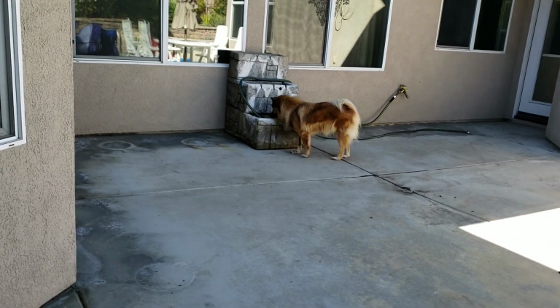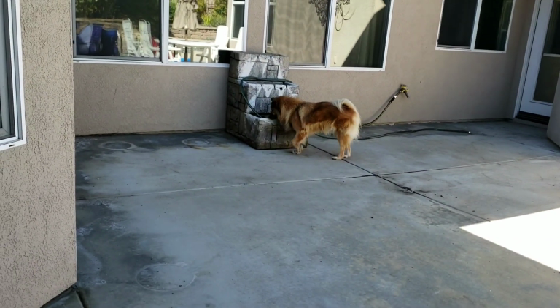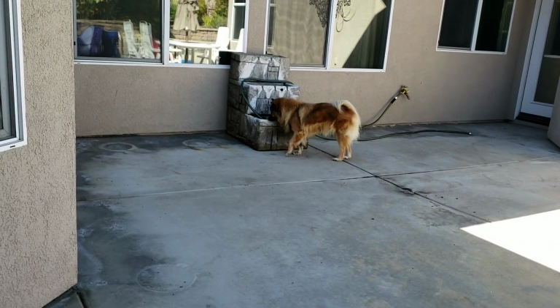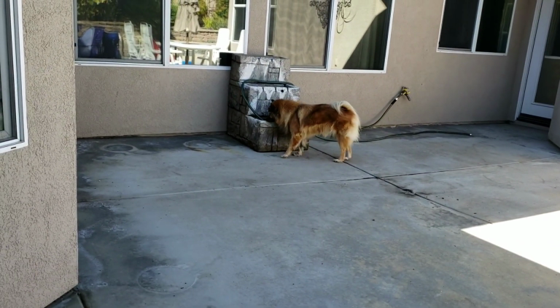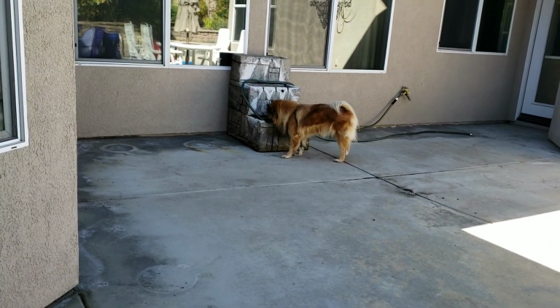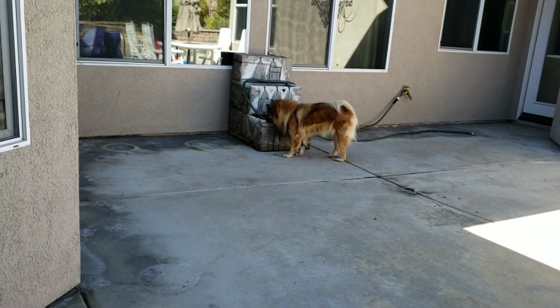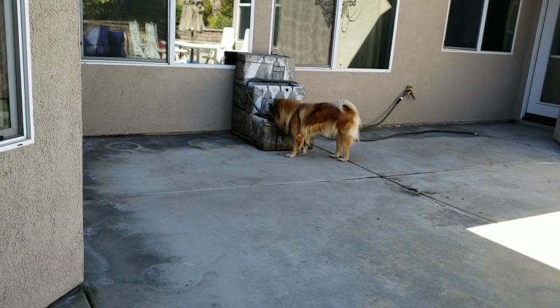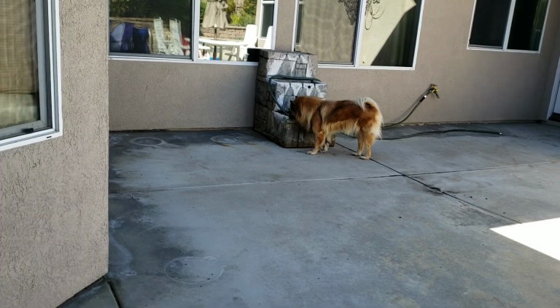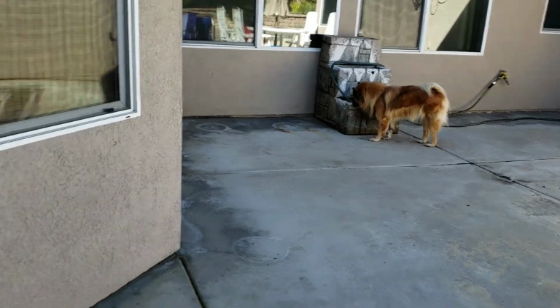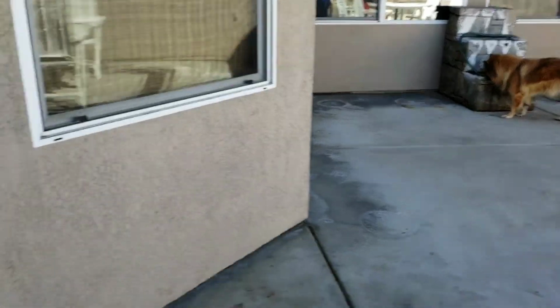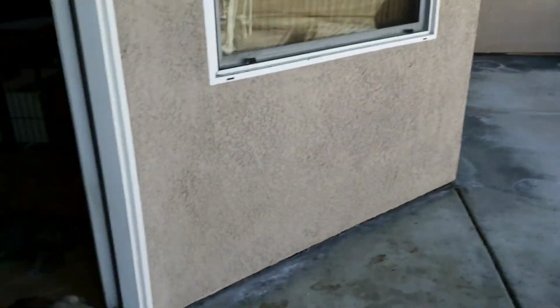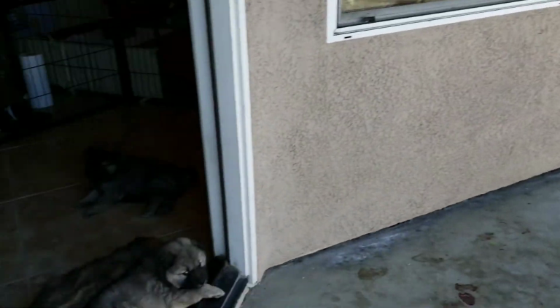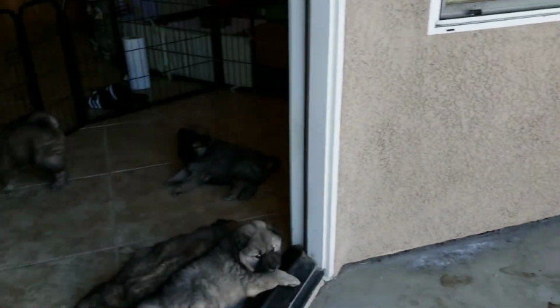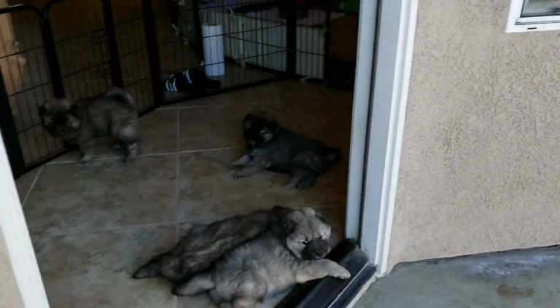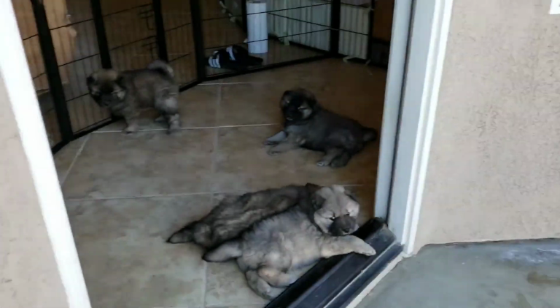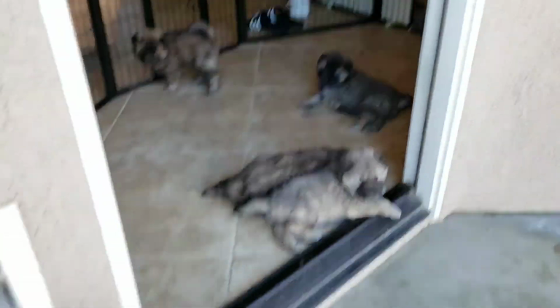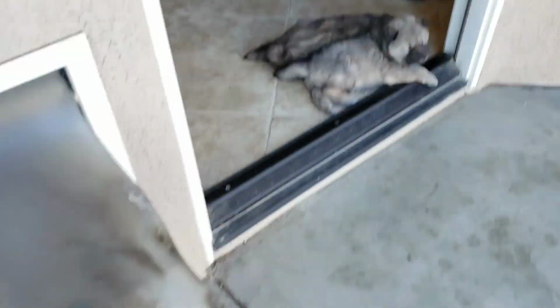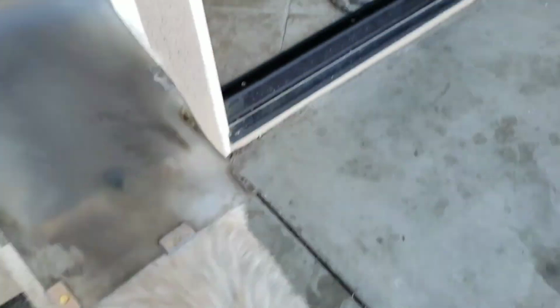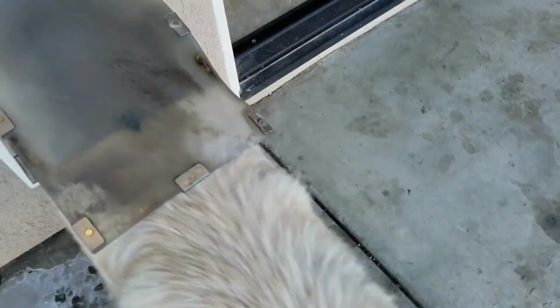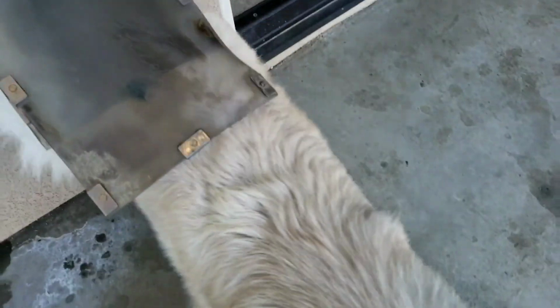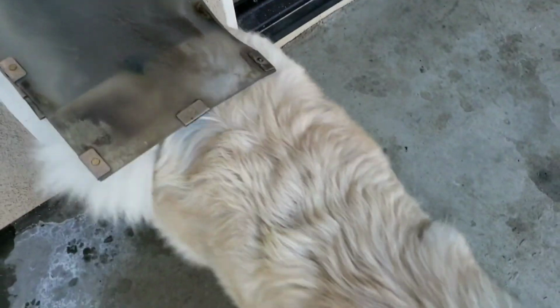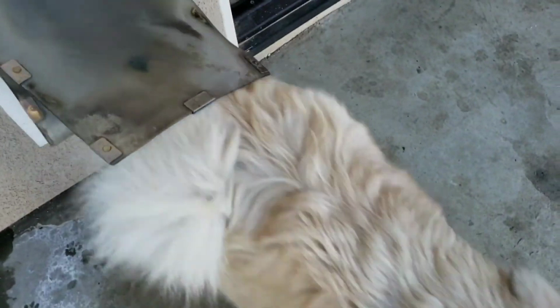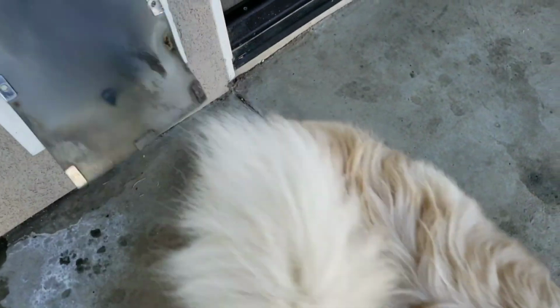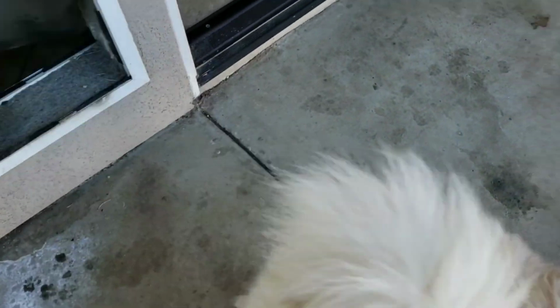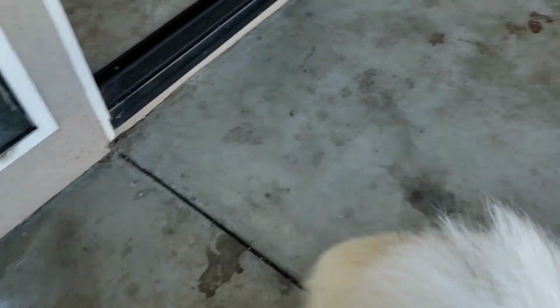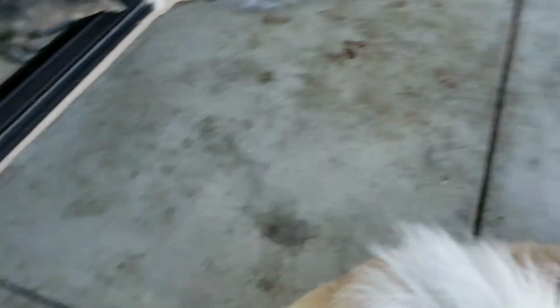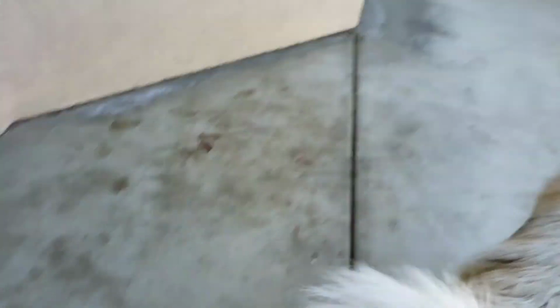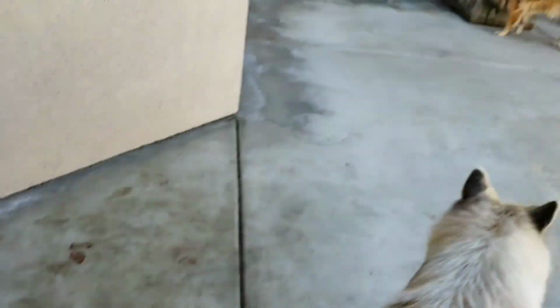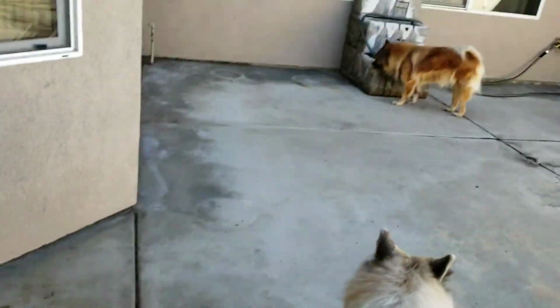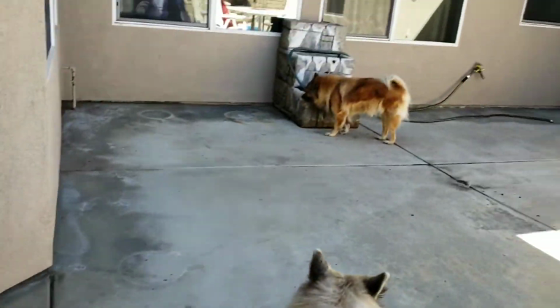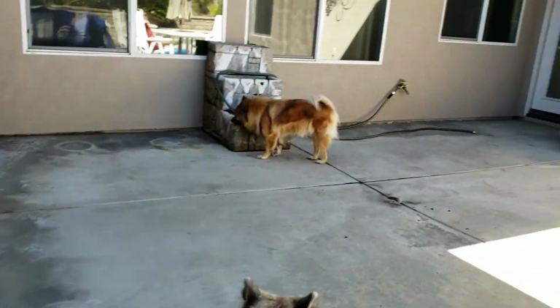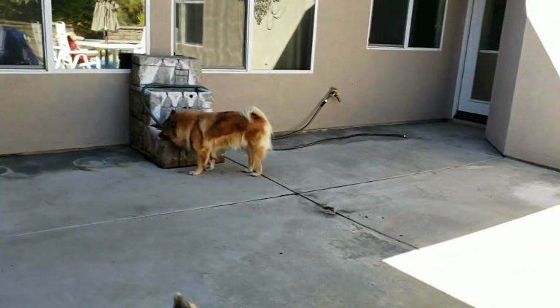Nina! Hi, puppies! Braxy's coming out her door.